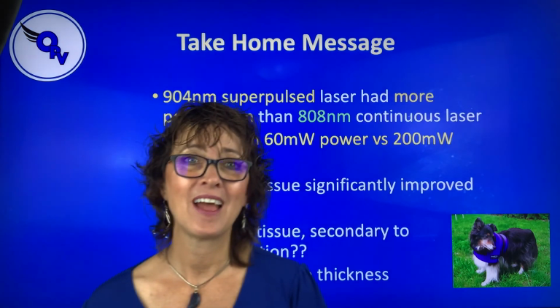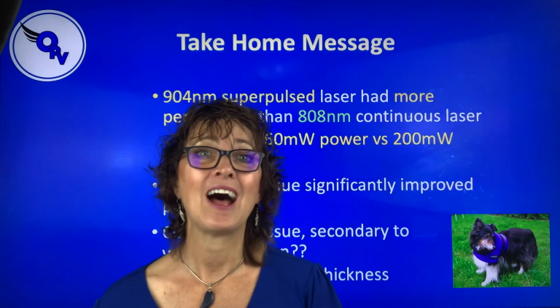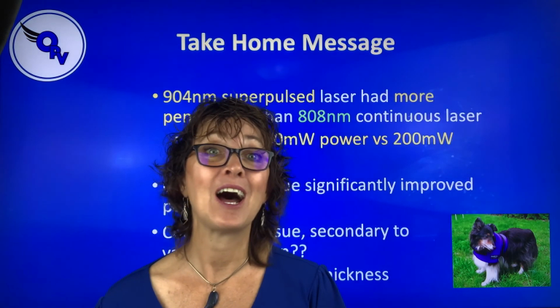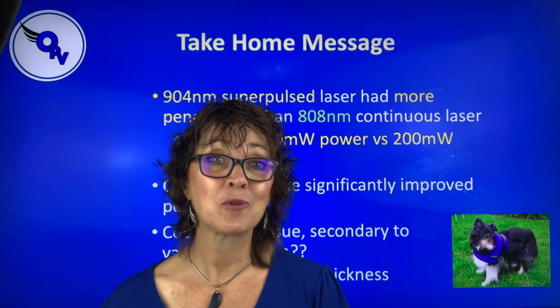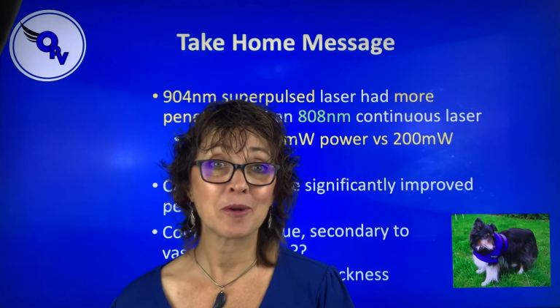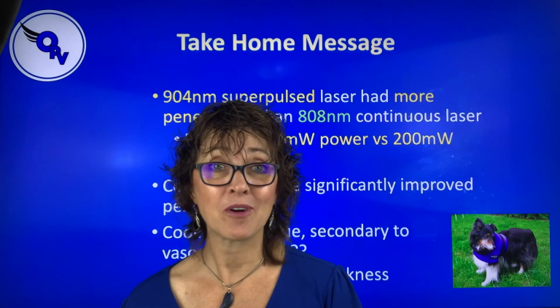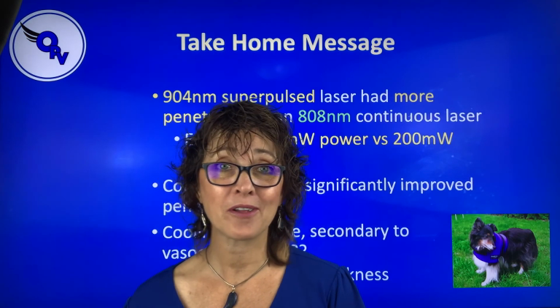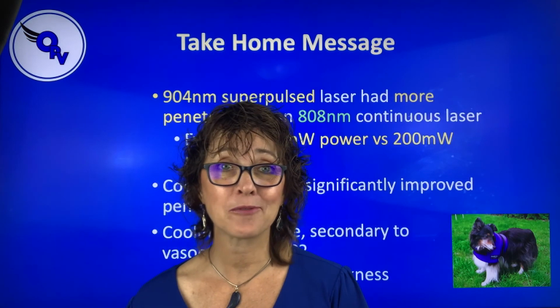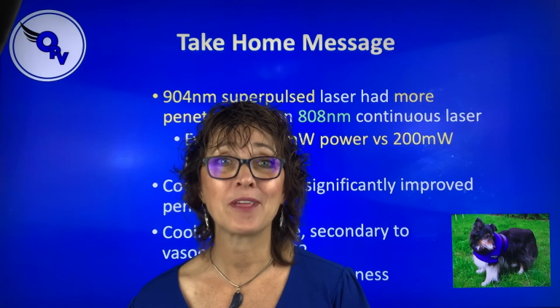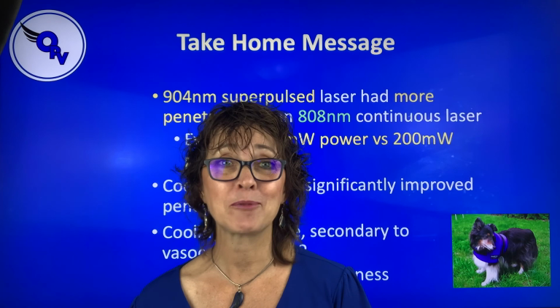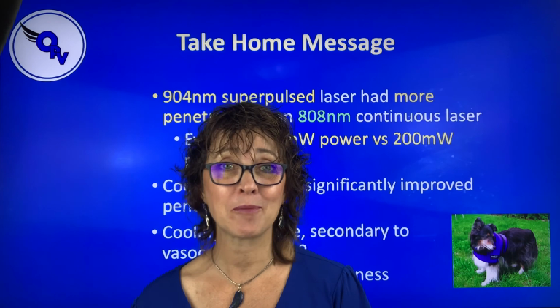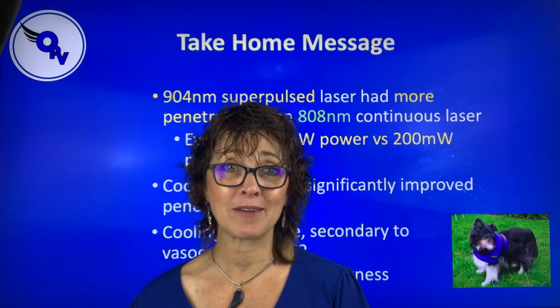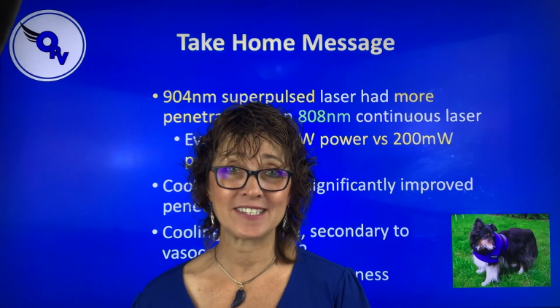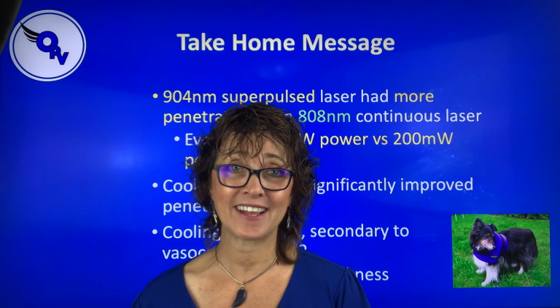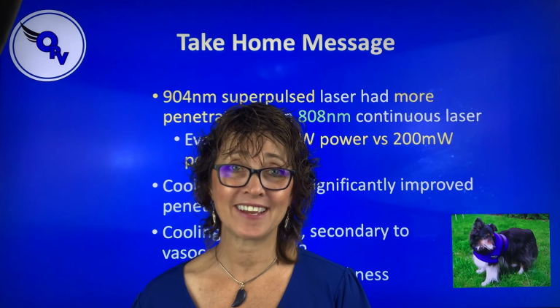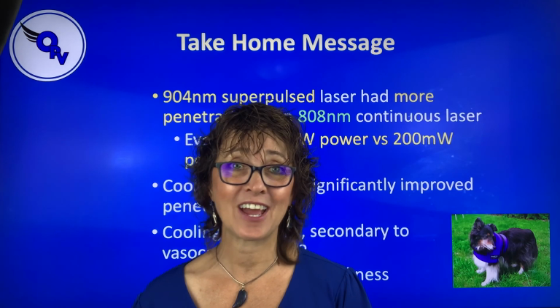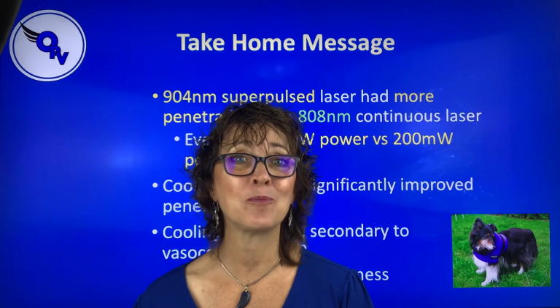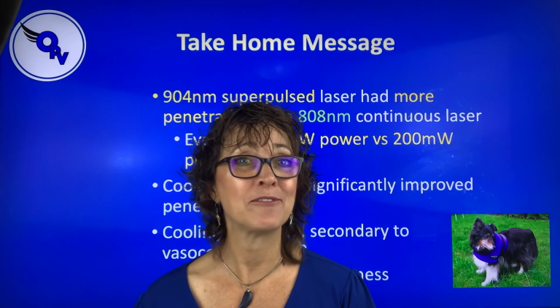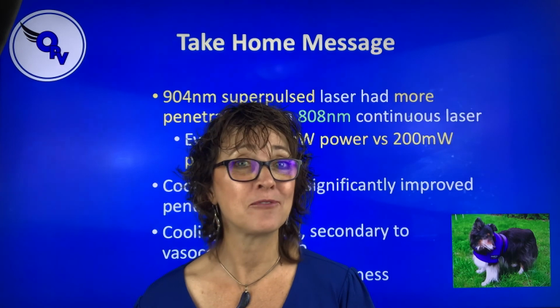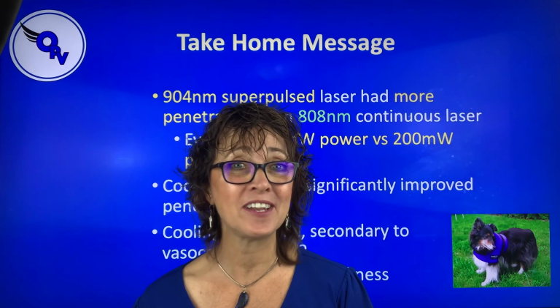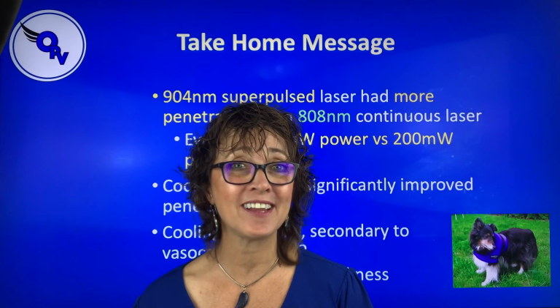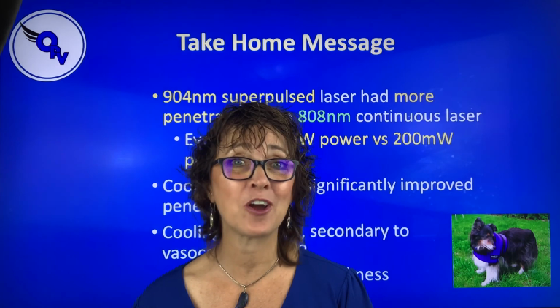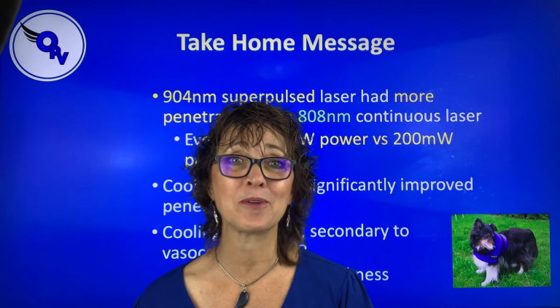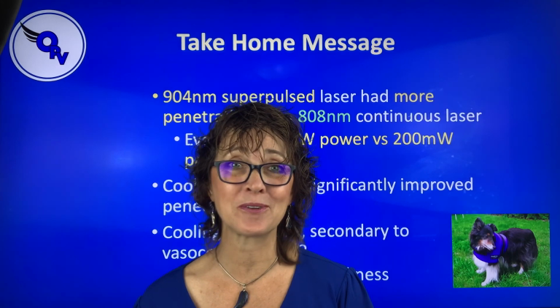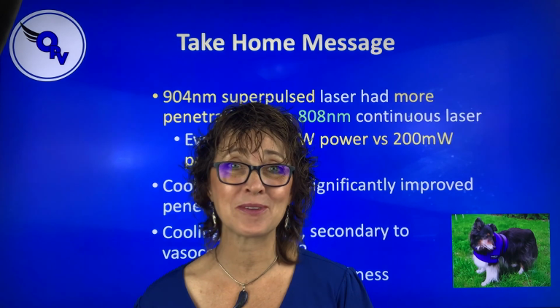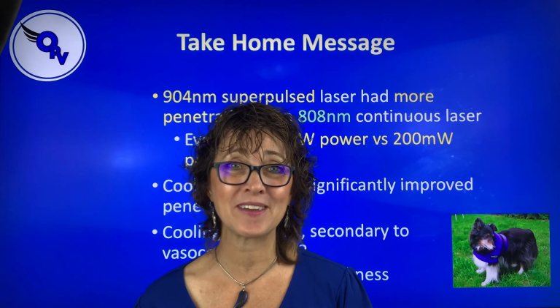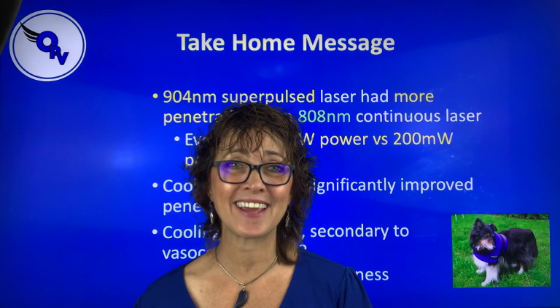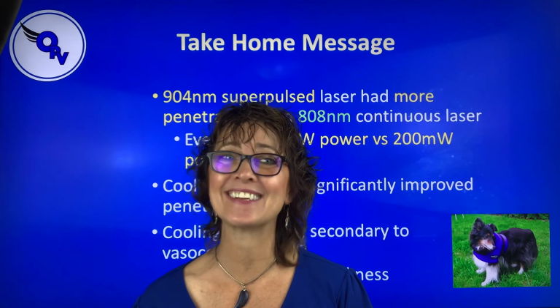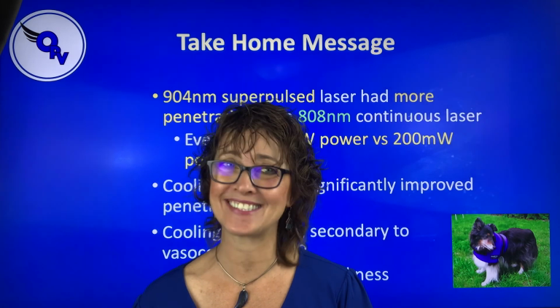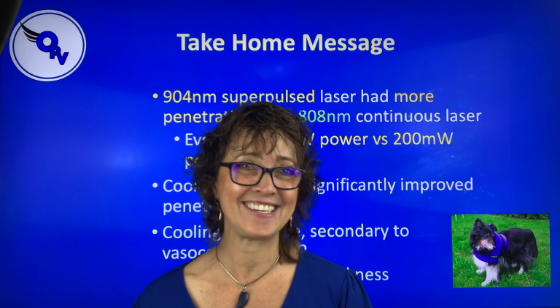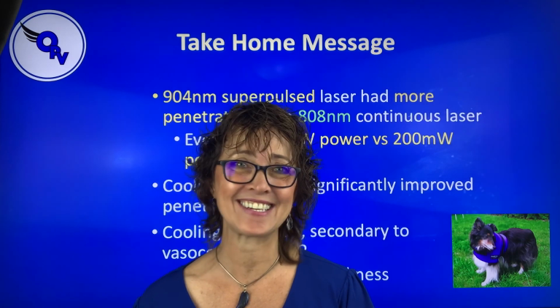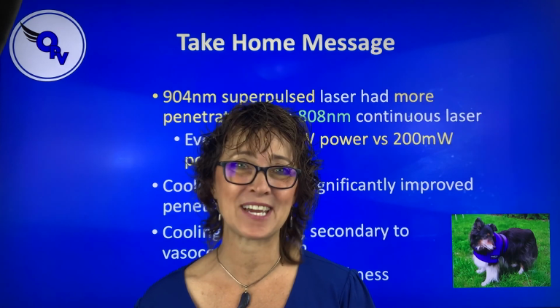I'm Lori McCauley with Optimum Pet Vitality. I hope you had fun, I hope you learned something, and I'll see you next time.